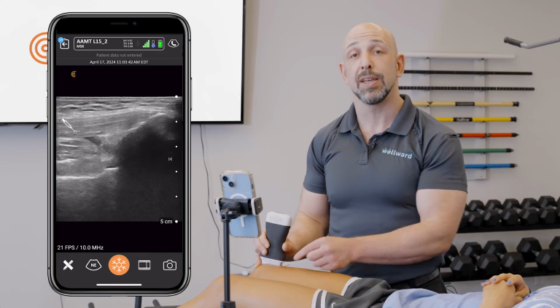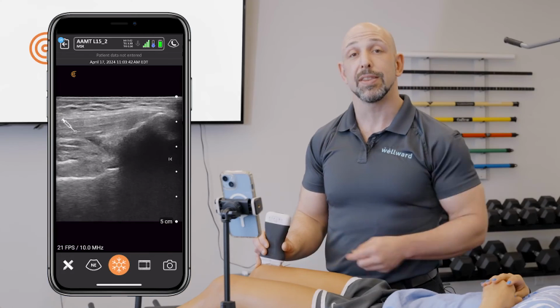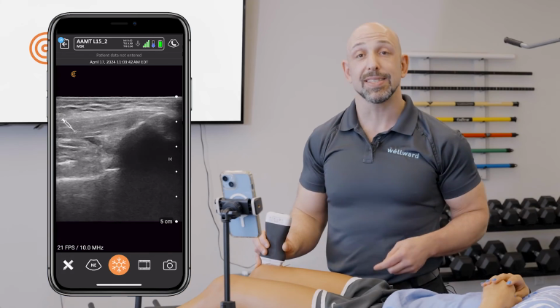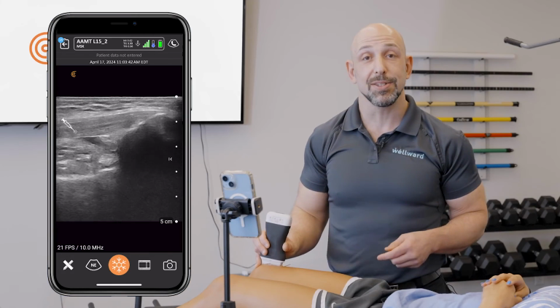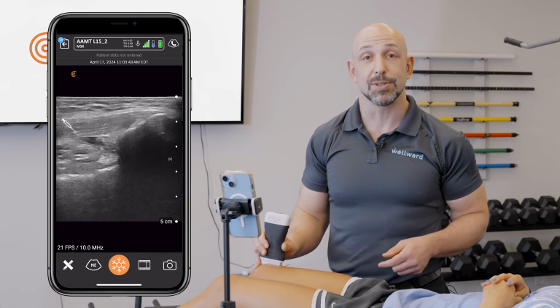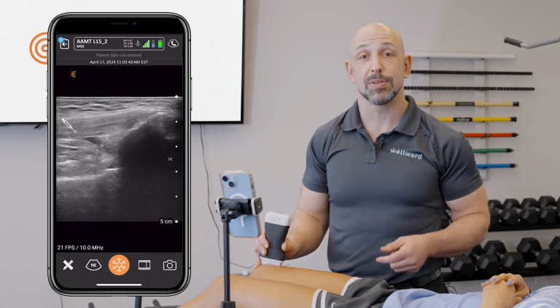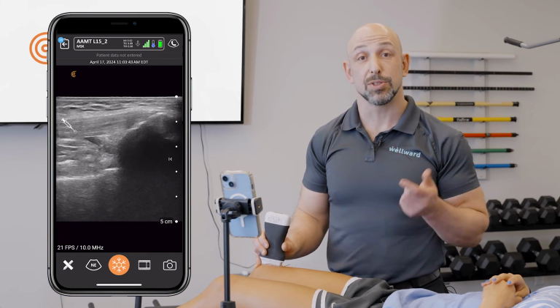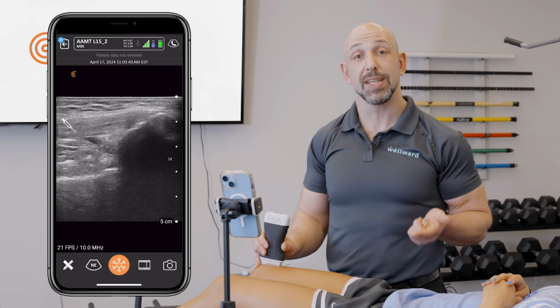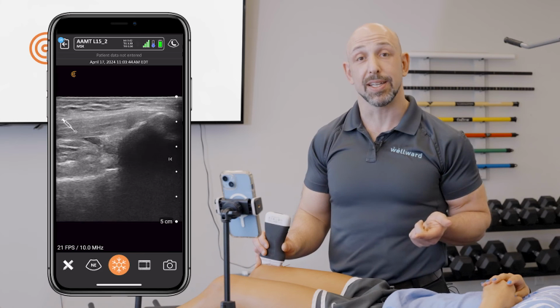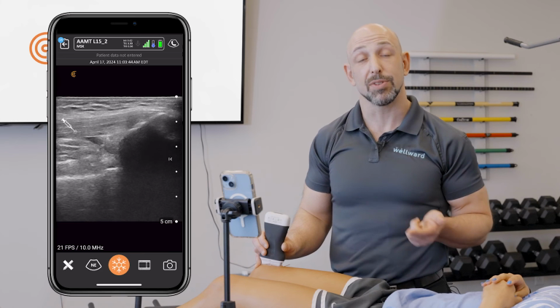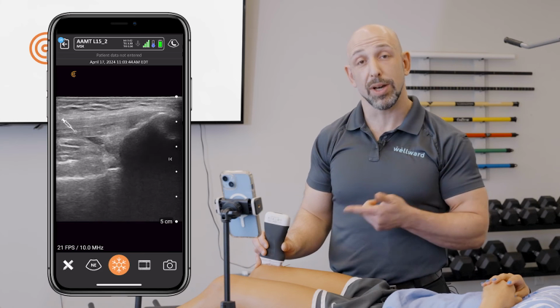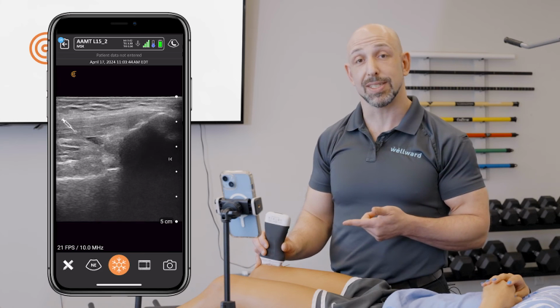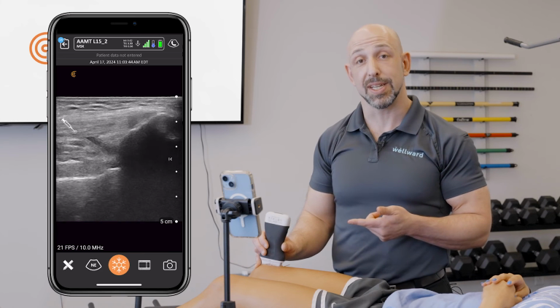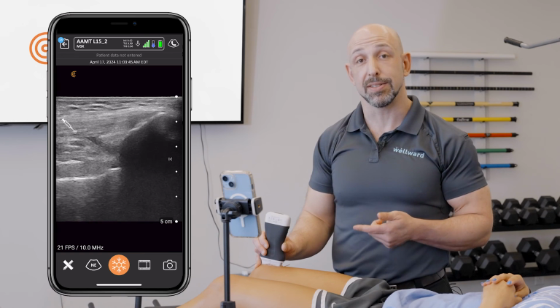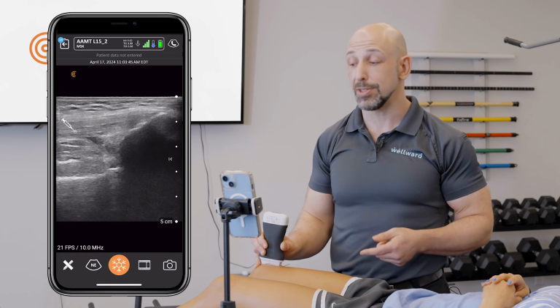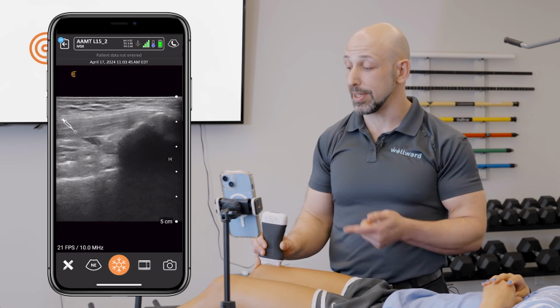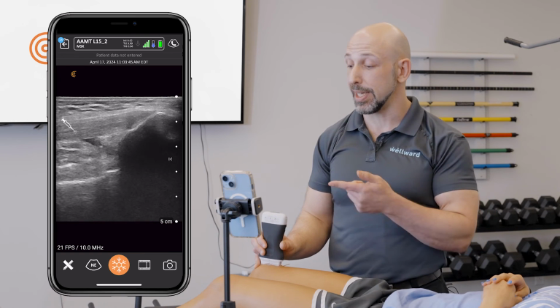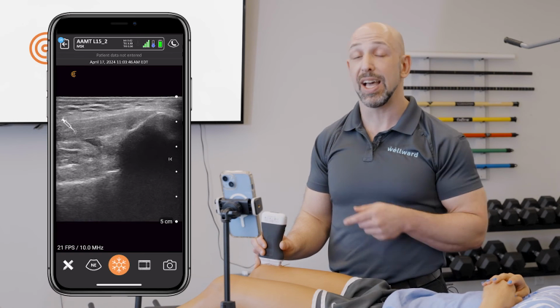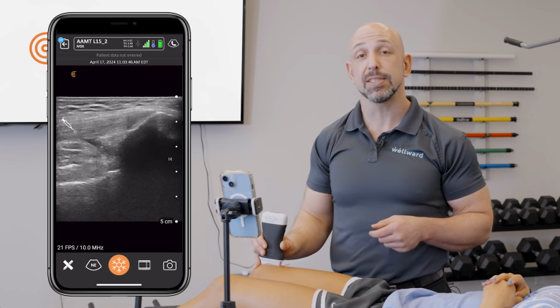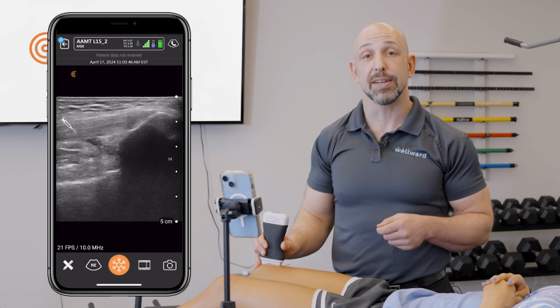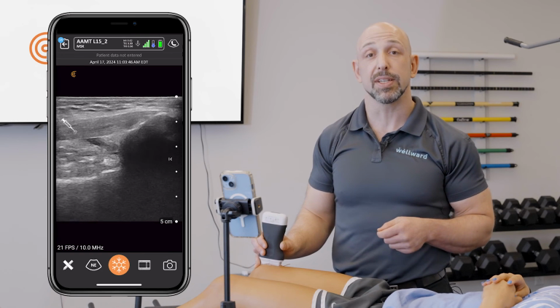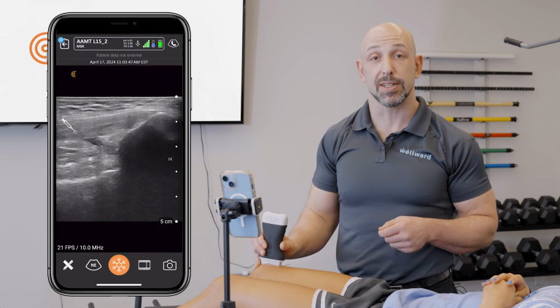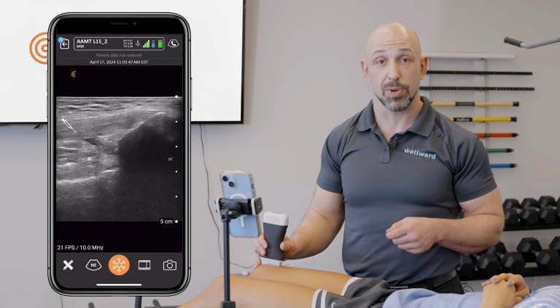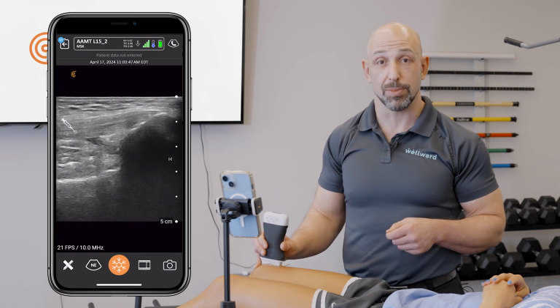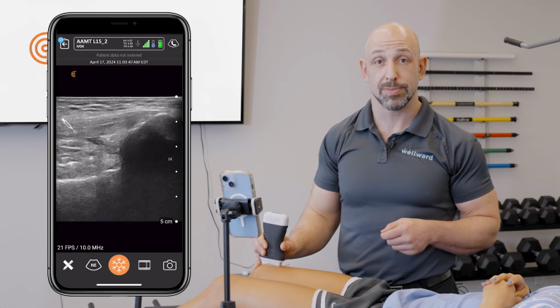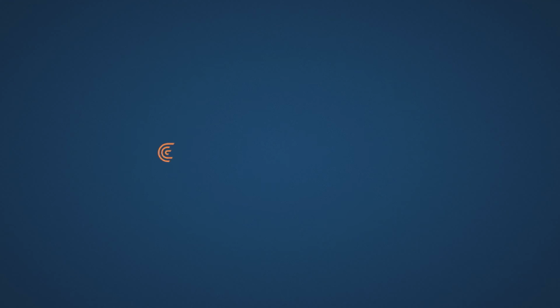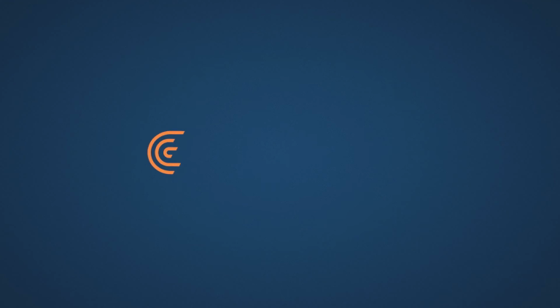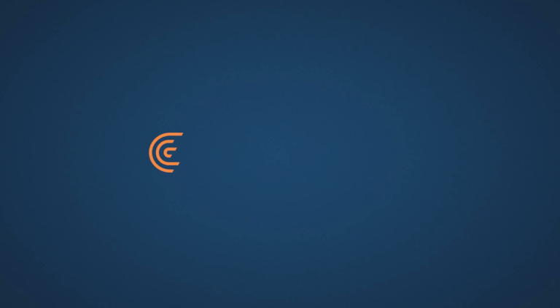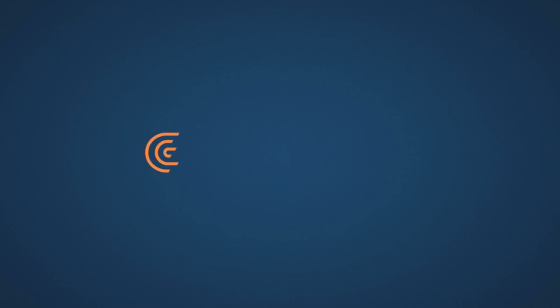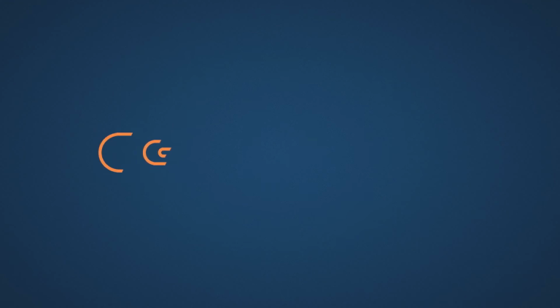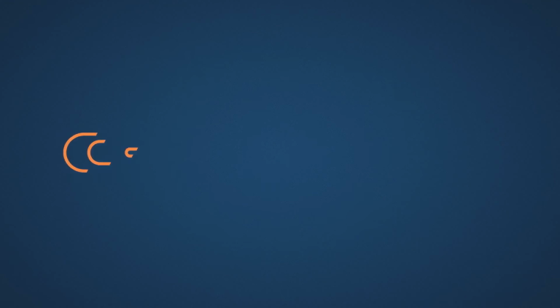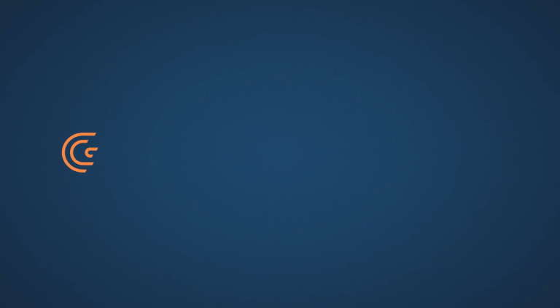That's how you do dry needling of the quadriceps tendon using the Clarius L7 Probe.